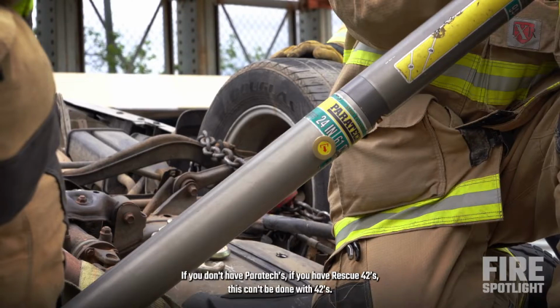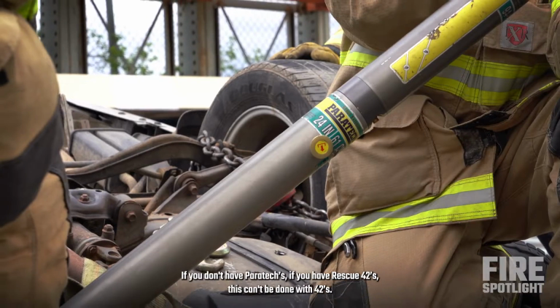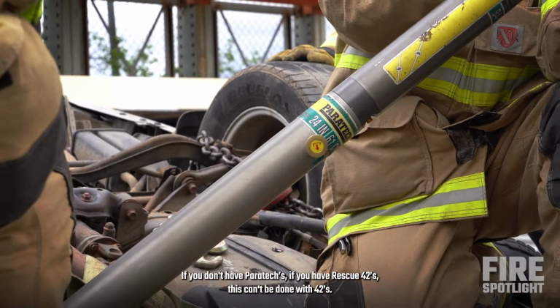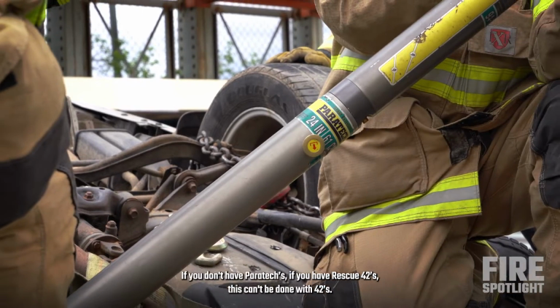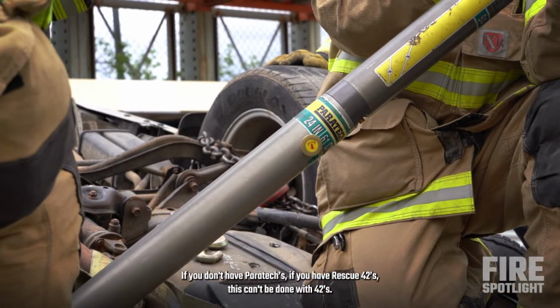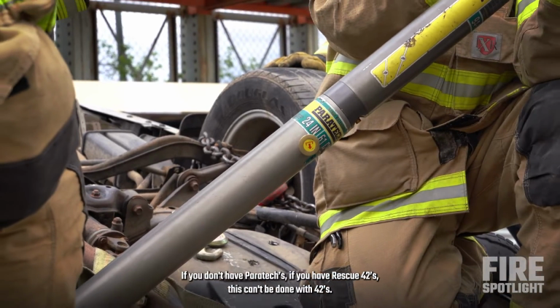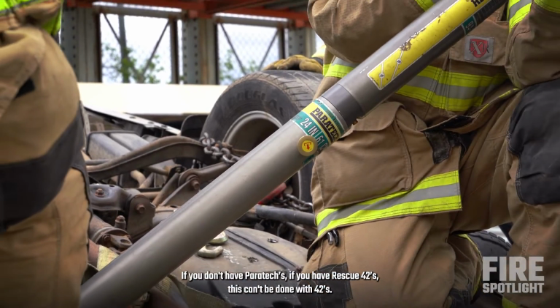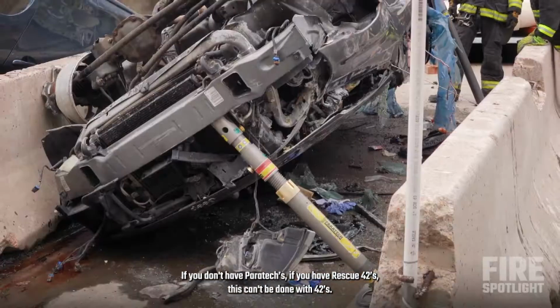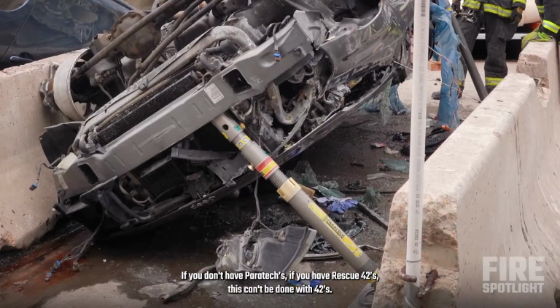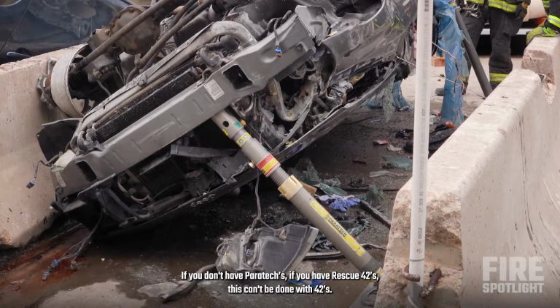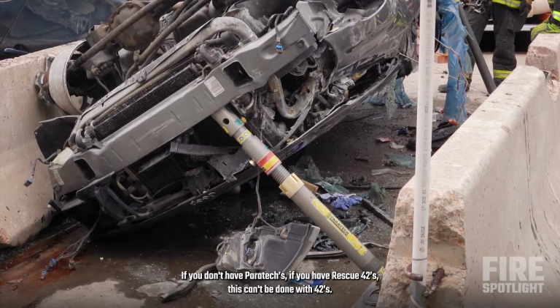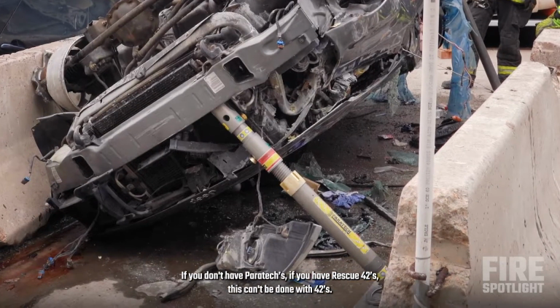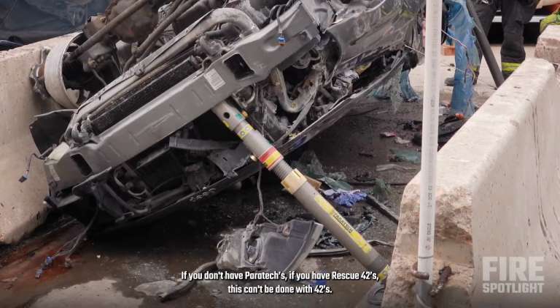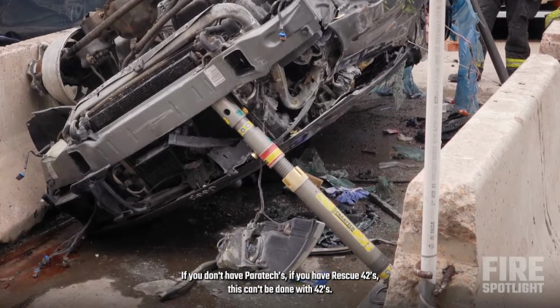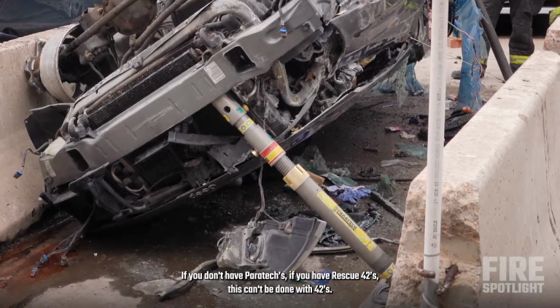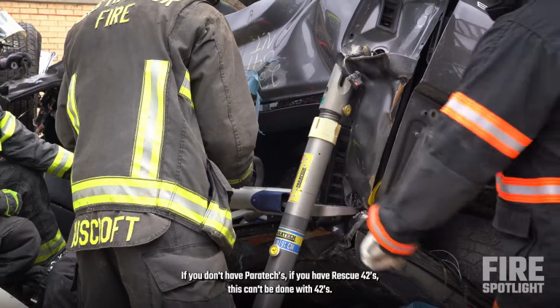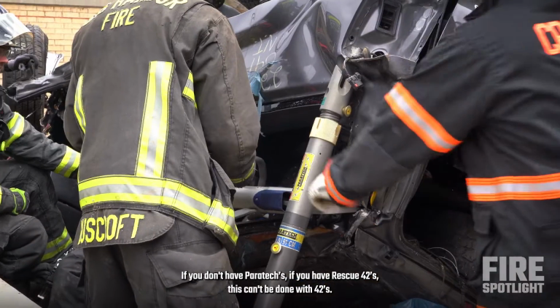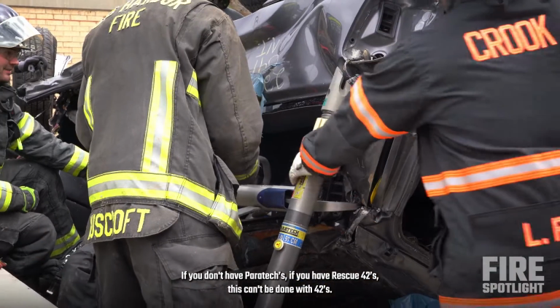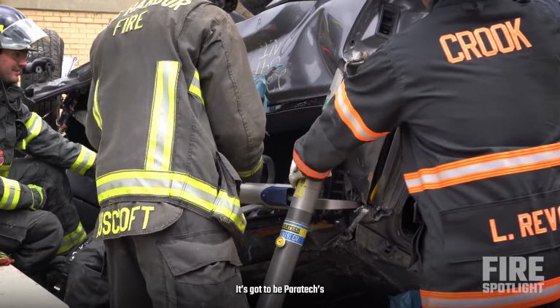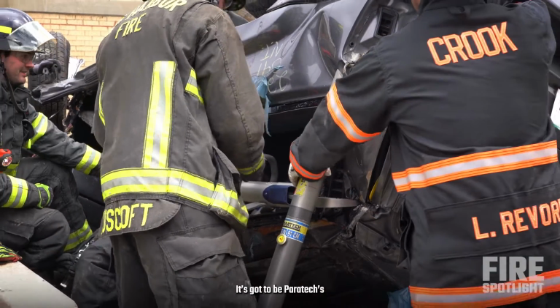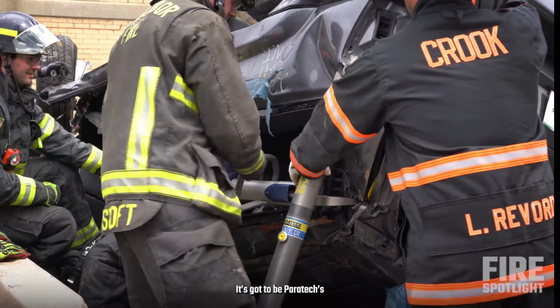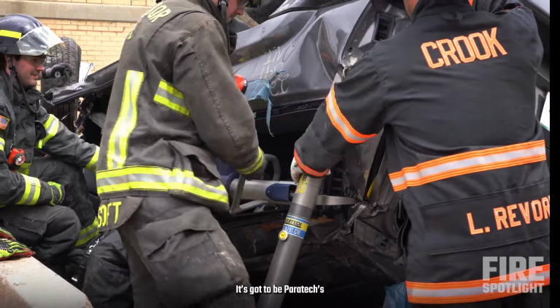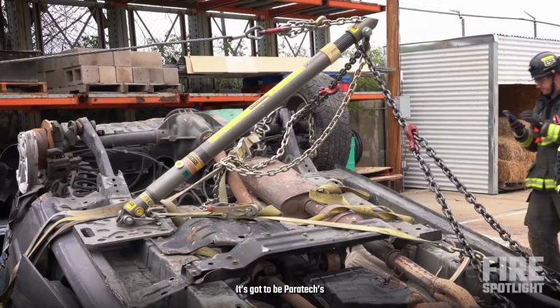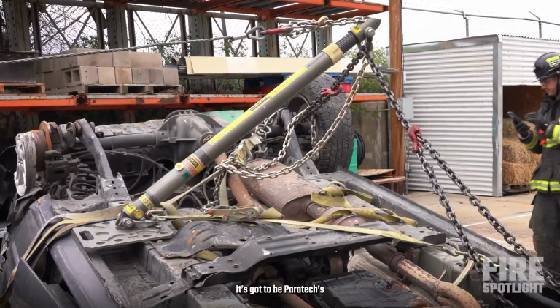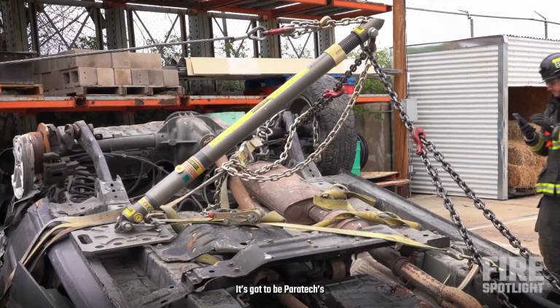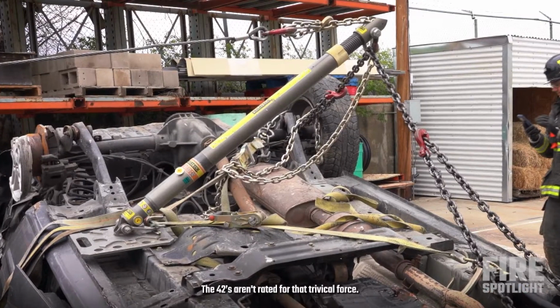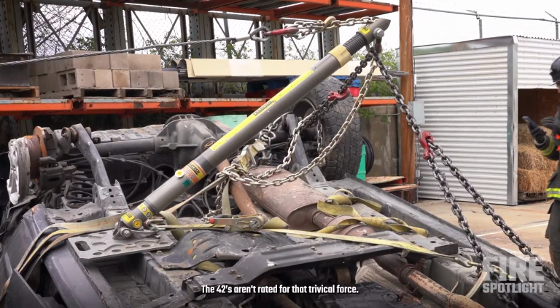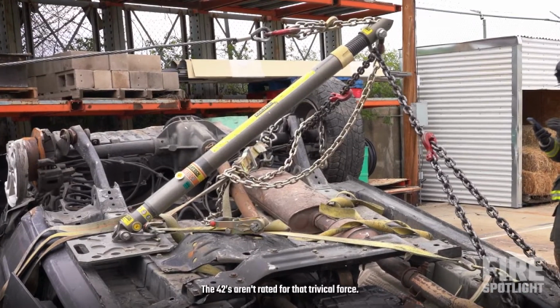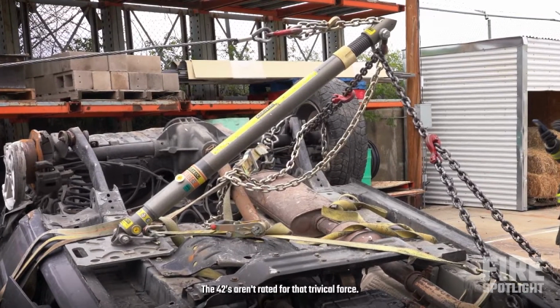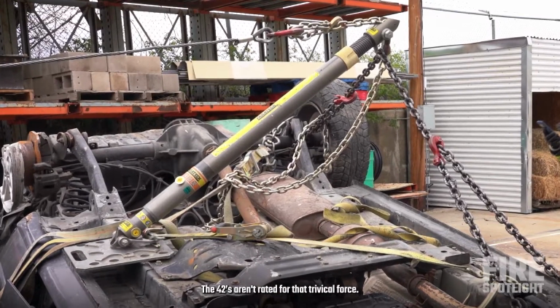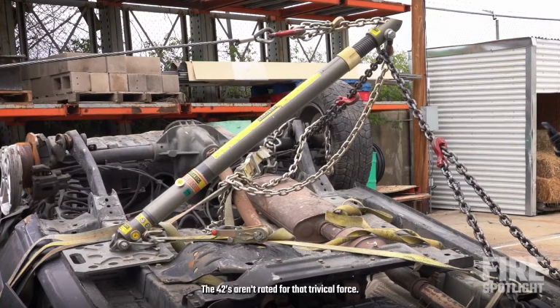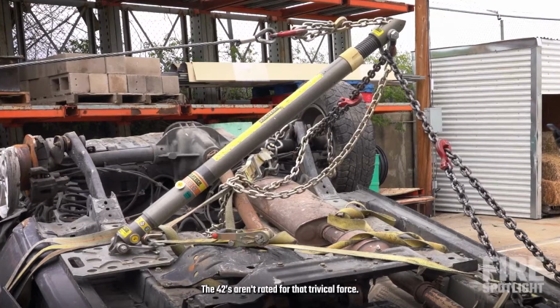If you don't have Paratek's — if you have Rescue 42's — this can't be done with 42's. It's got to be Paratek's. The 42's aren't ready for that.